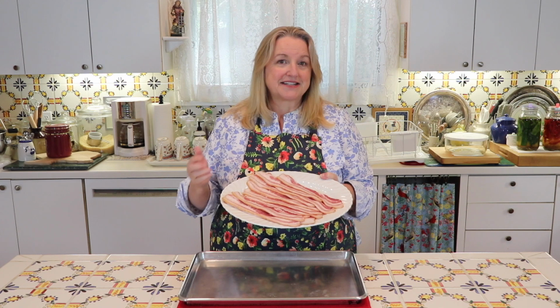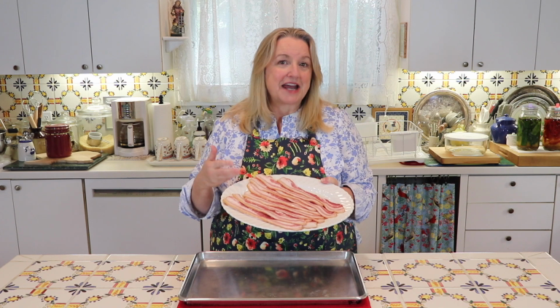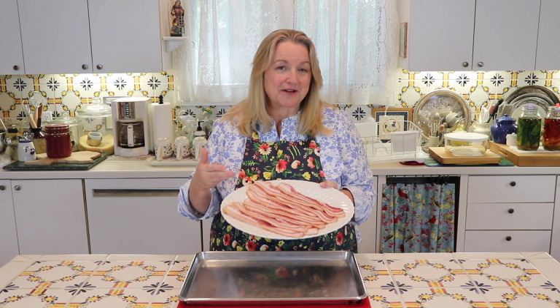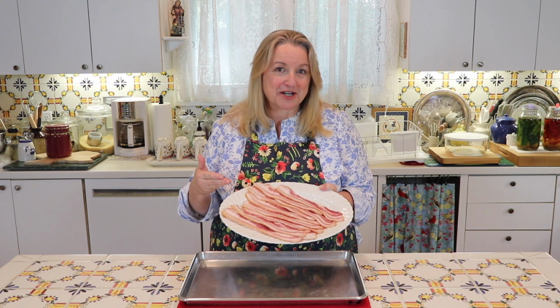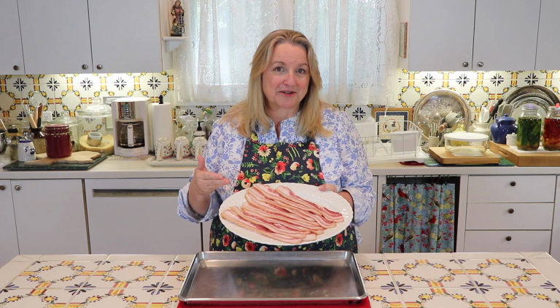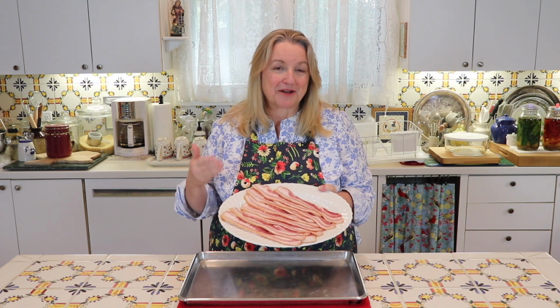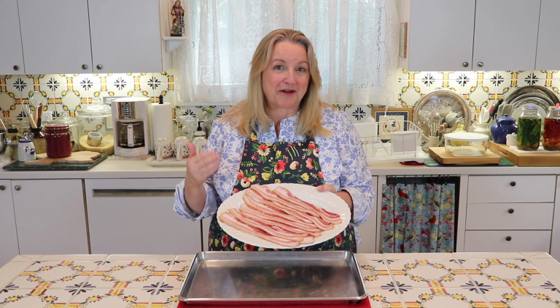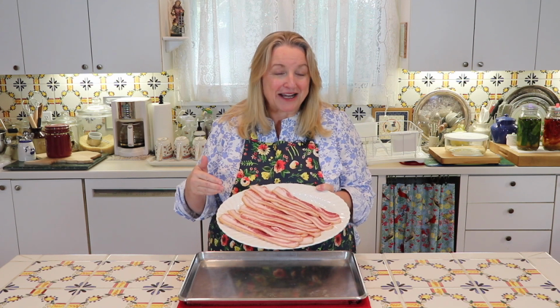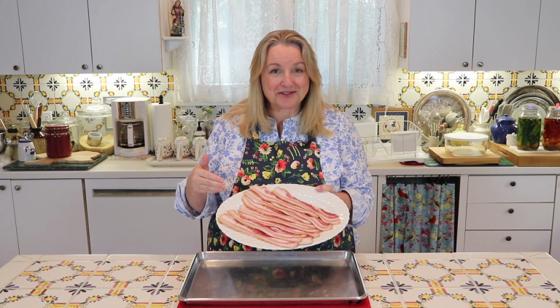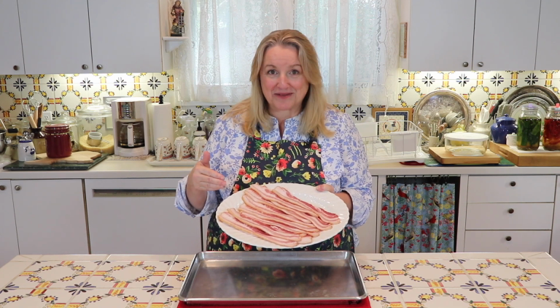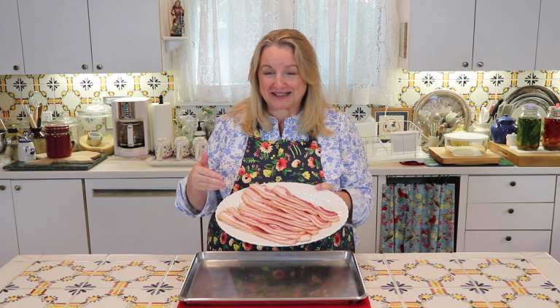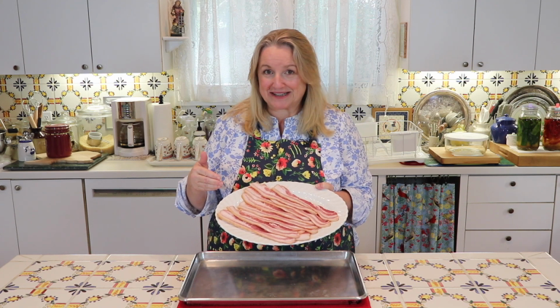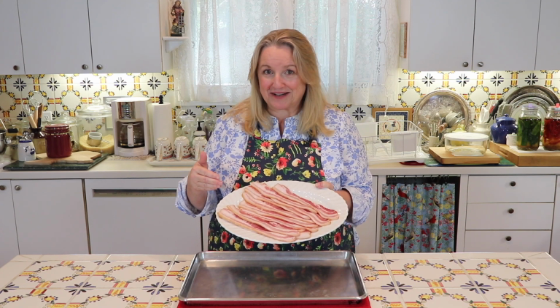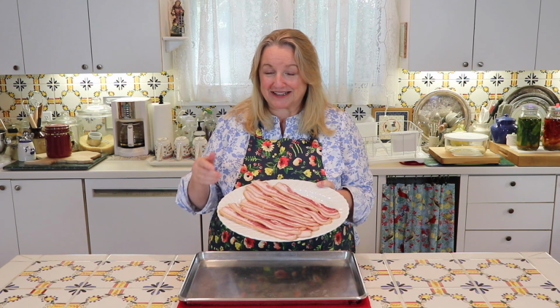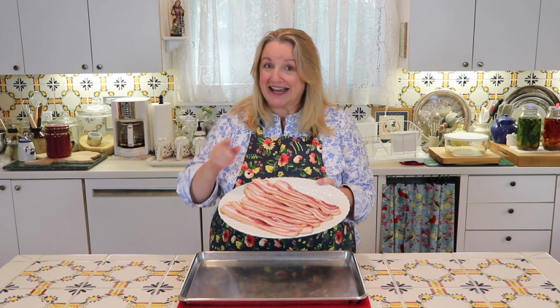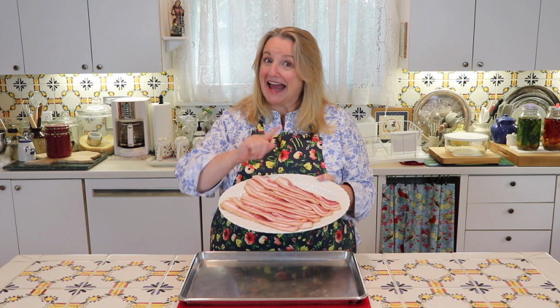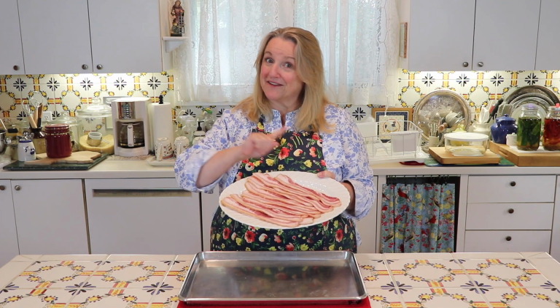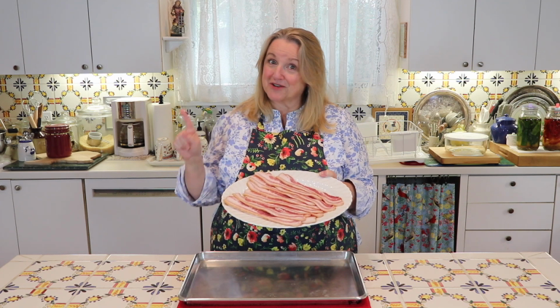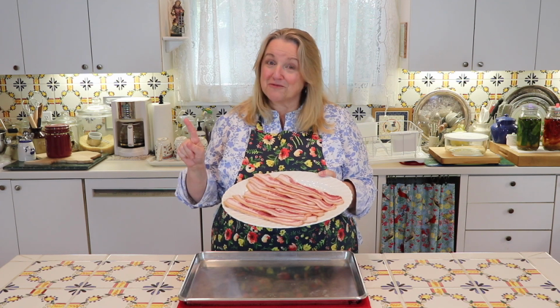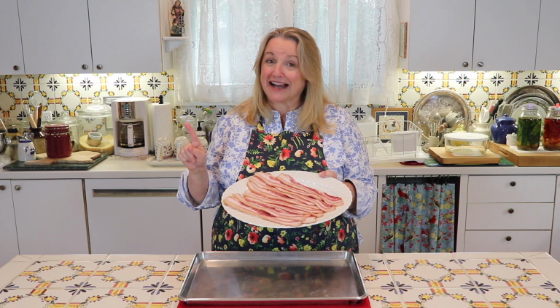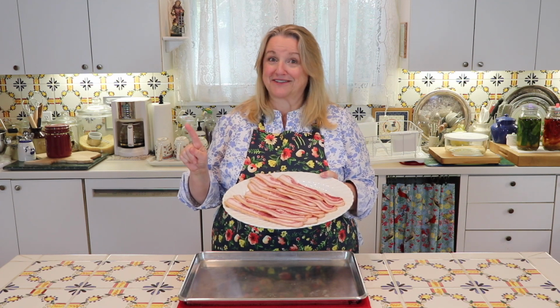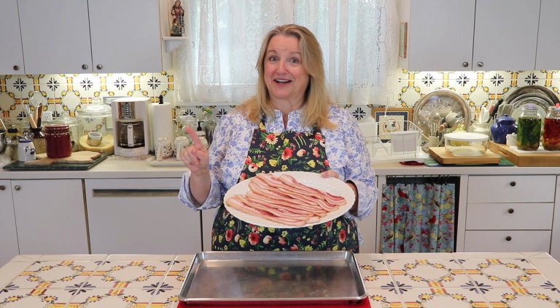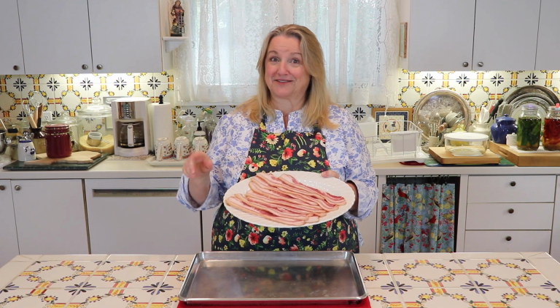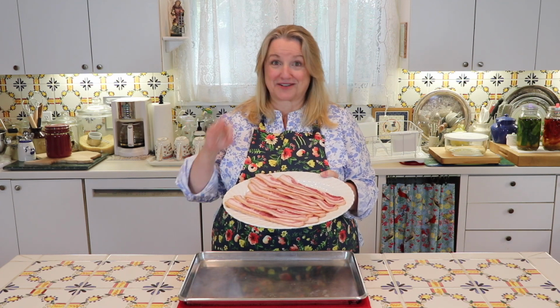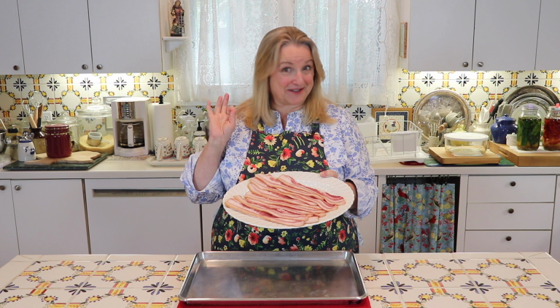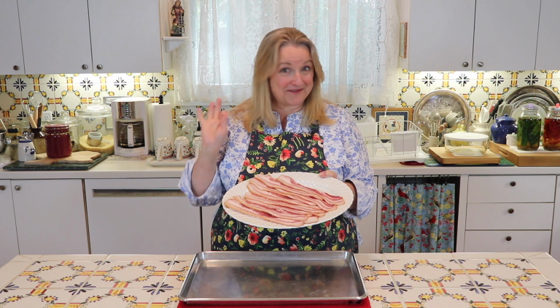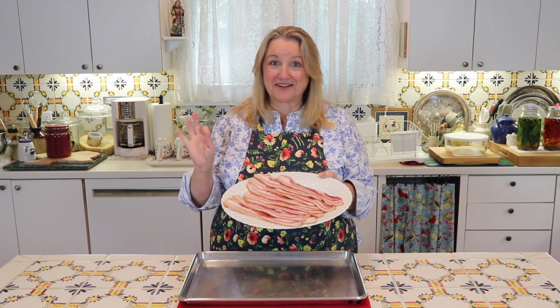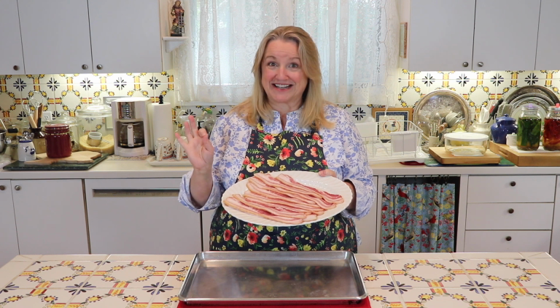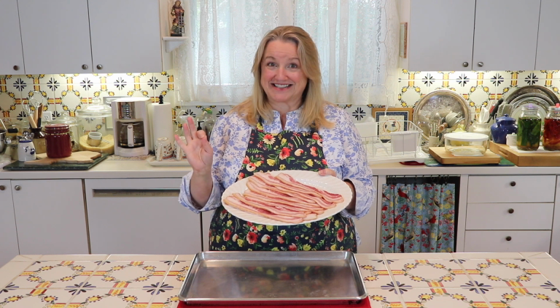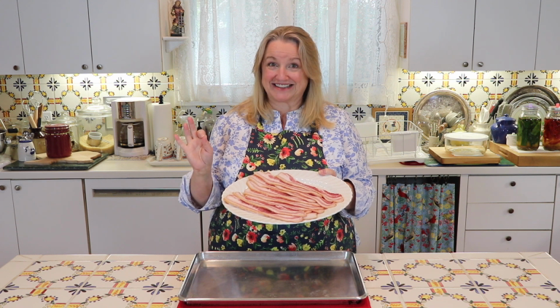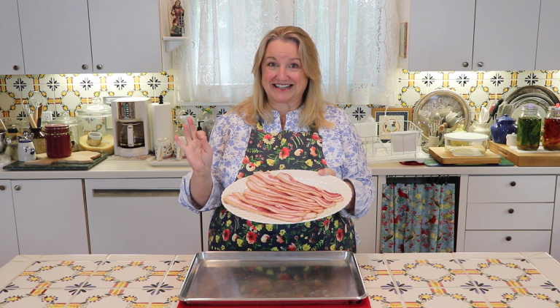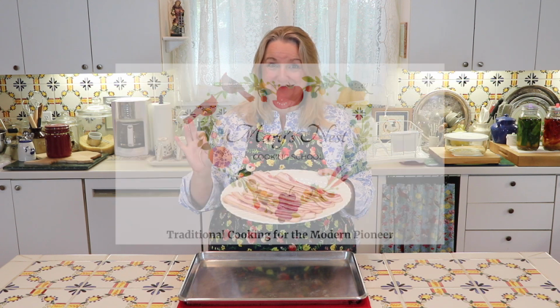Today I want to share with you how I cook bacon in the oven, and there's no rack involved, so it's very easy clean up.